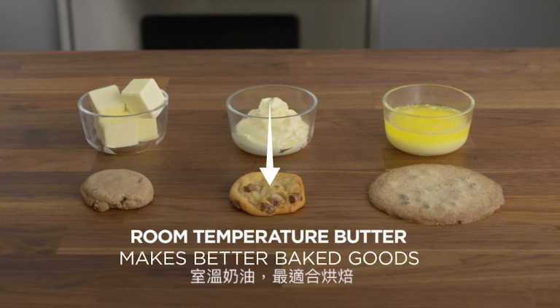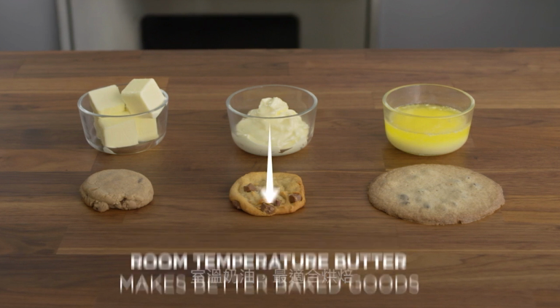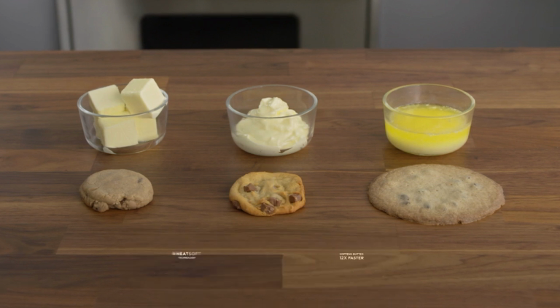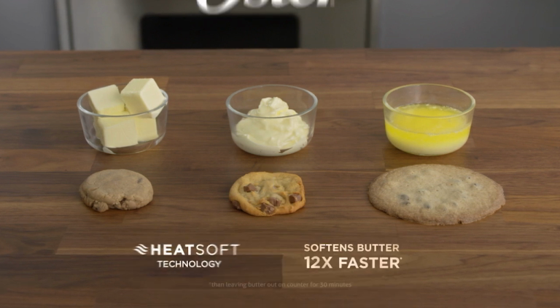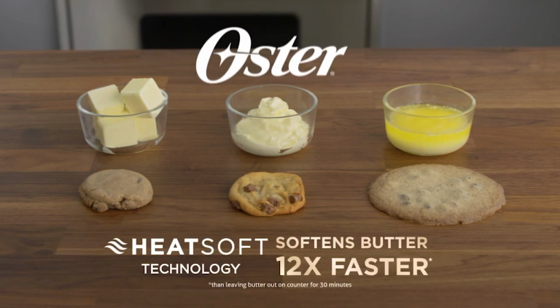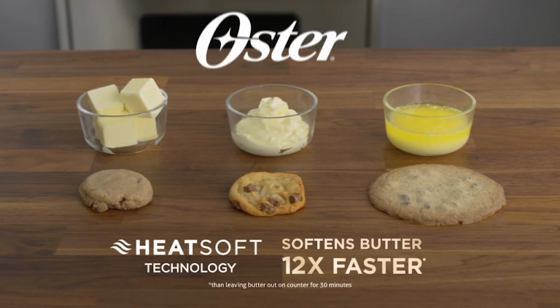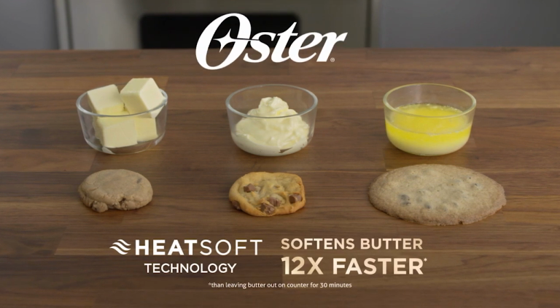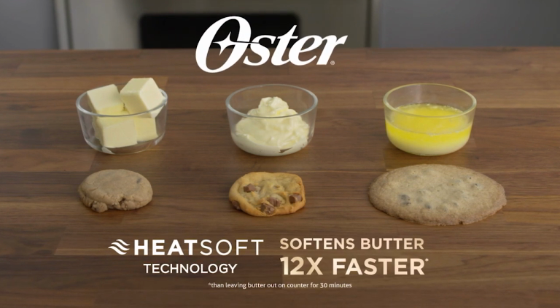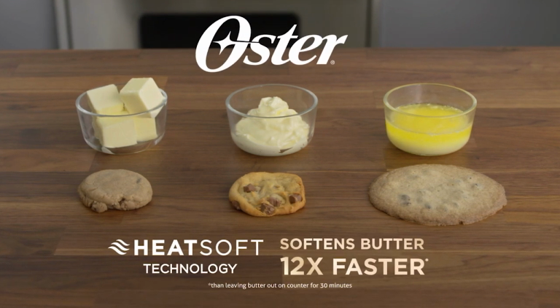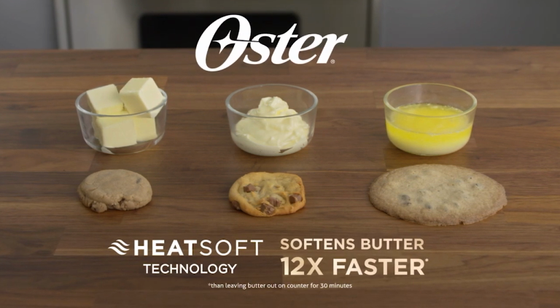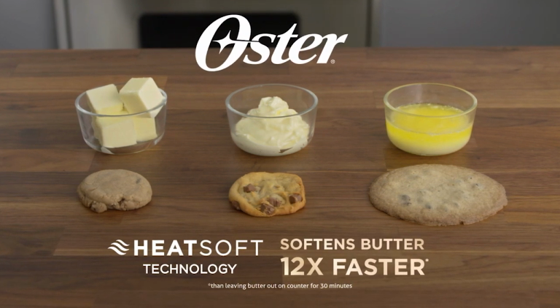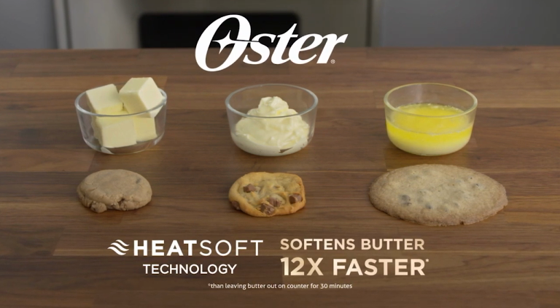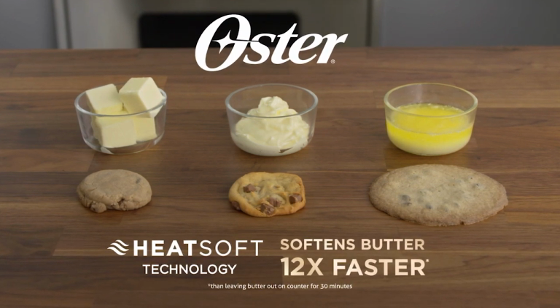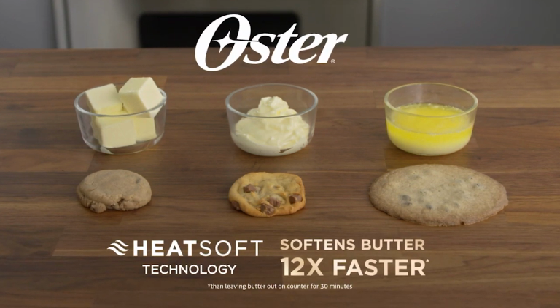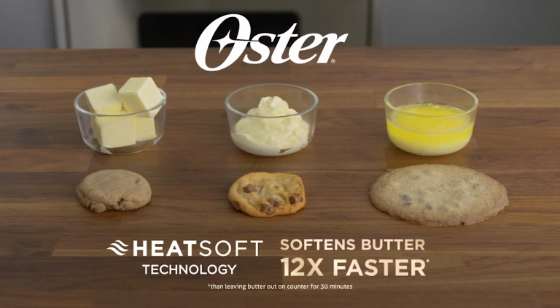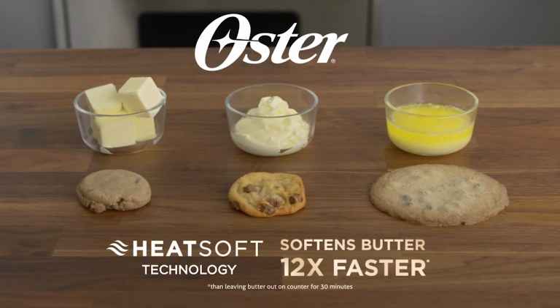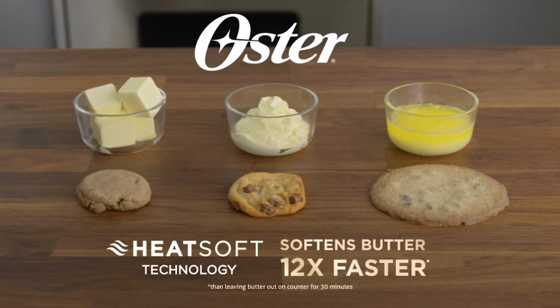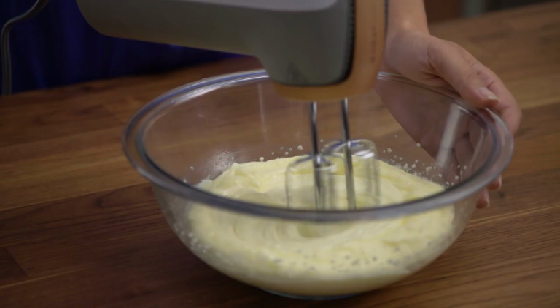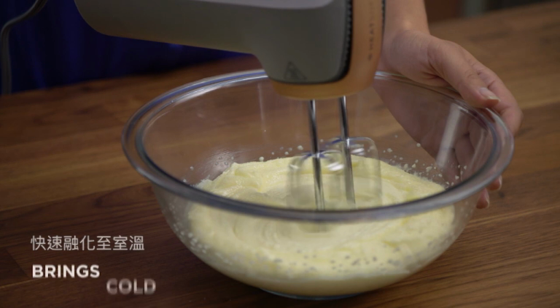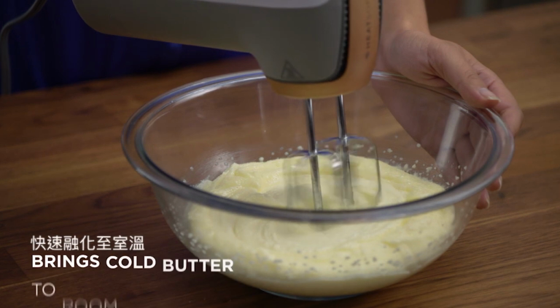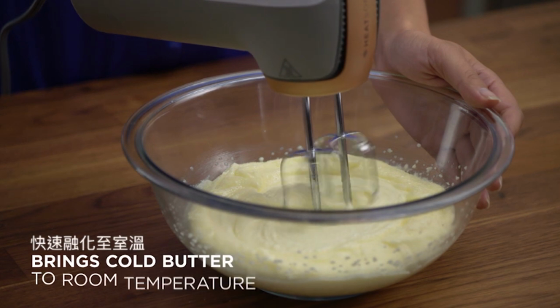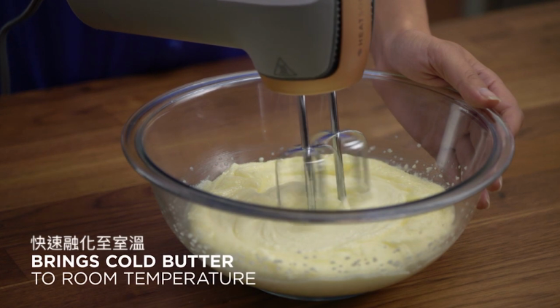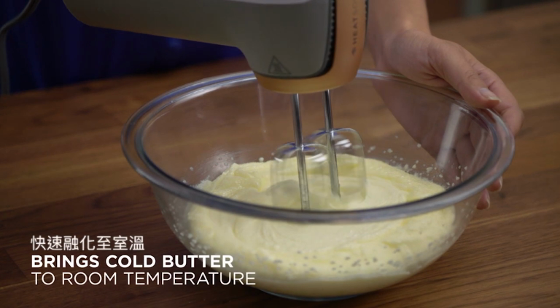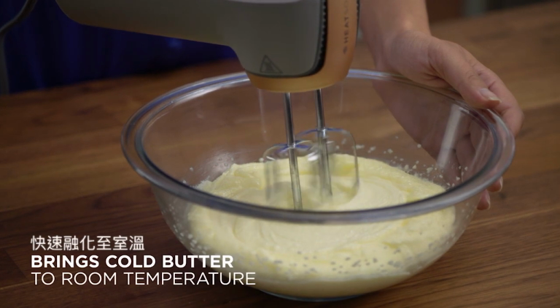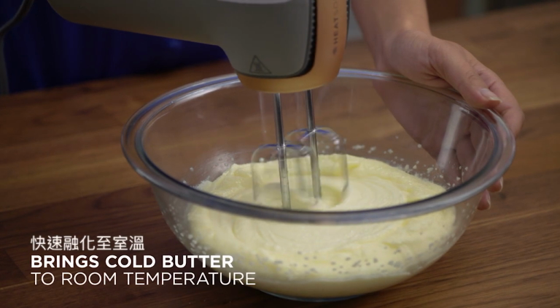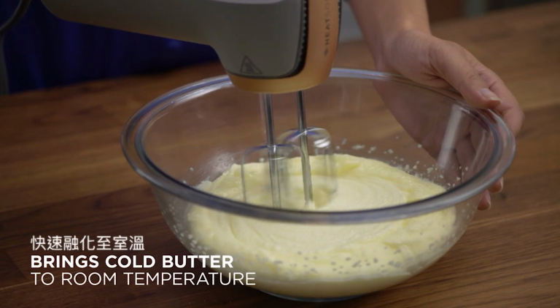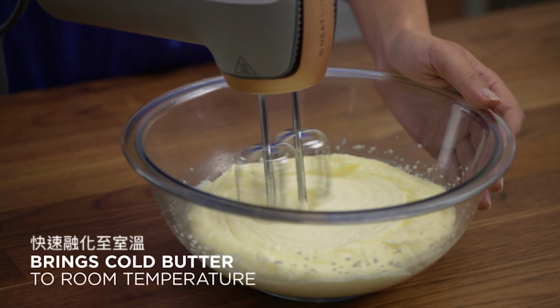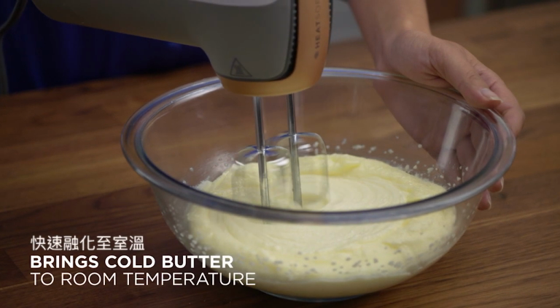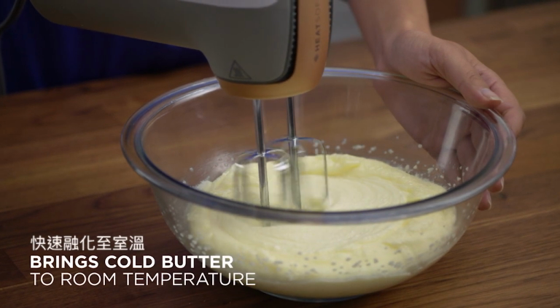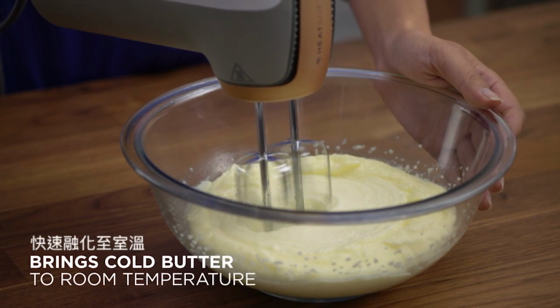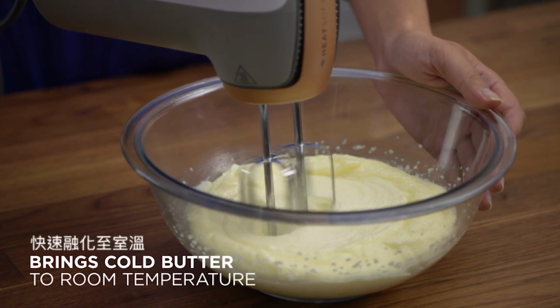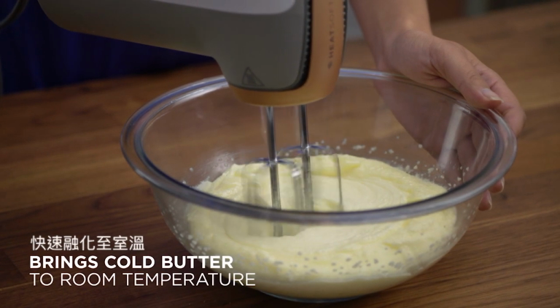And now you can do it faster with the power of HeatSoft Technology. The Oster Hand Mixer softens butter 12 times faster, so there's no wait to bake.